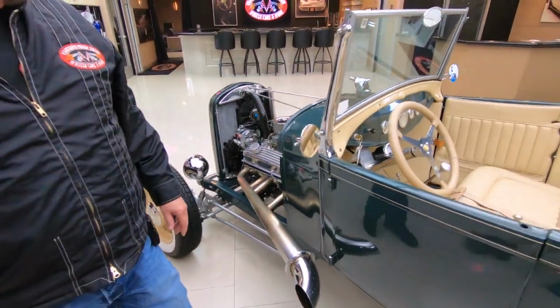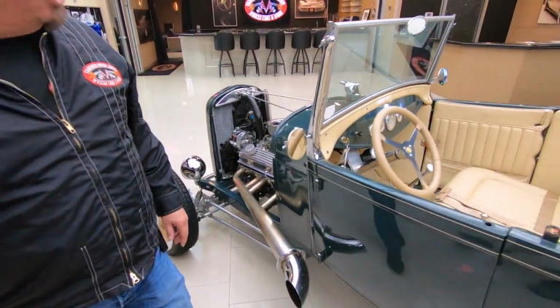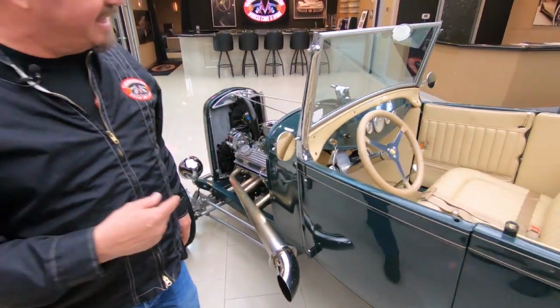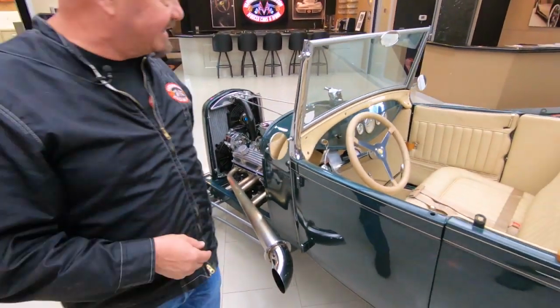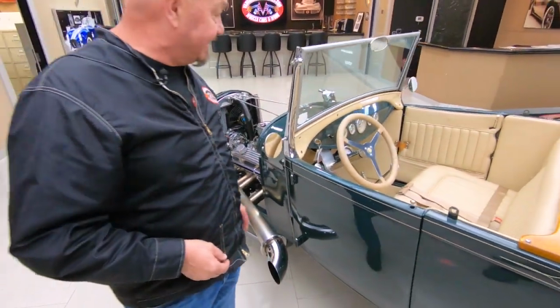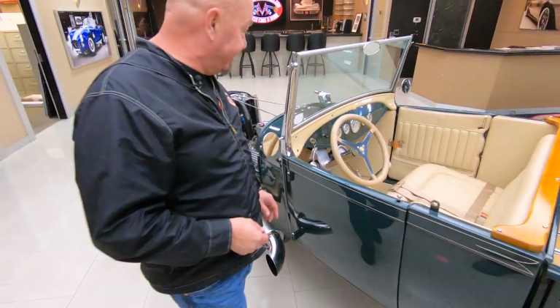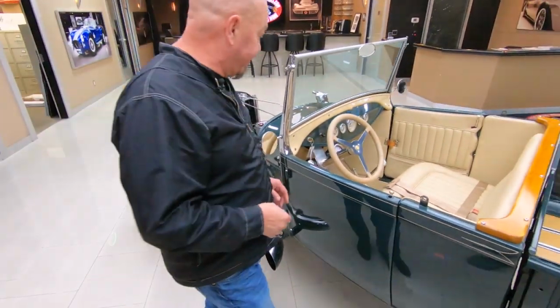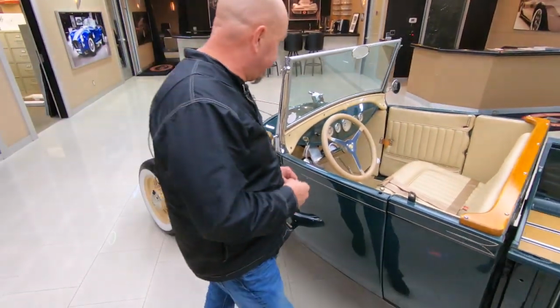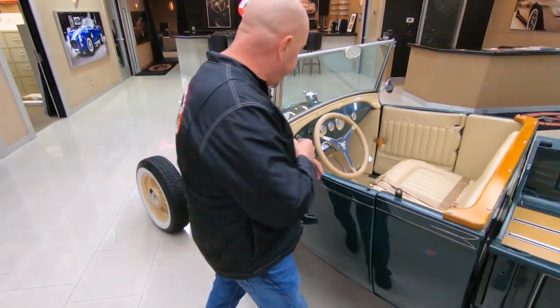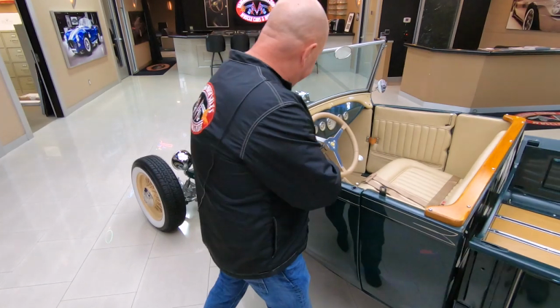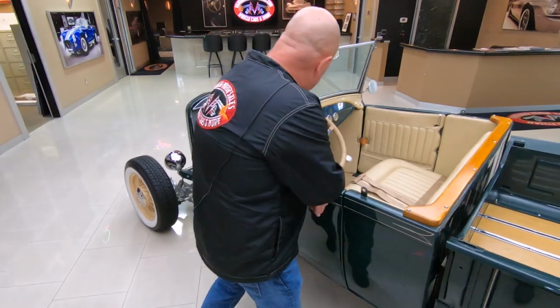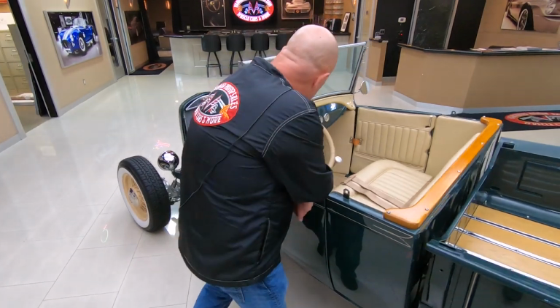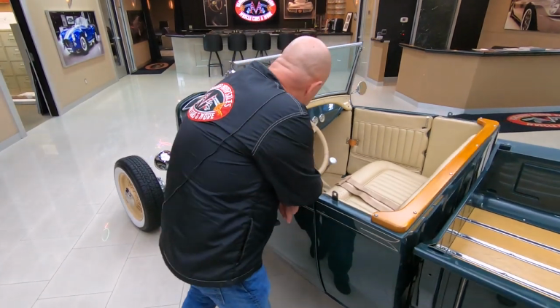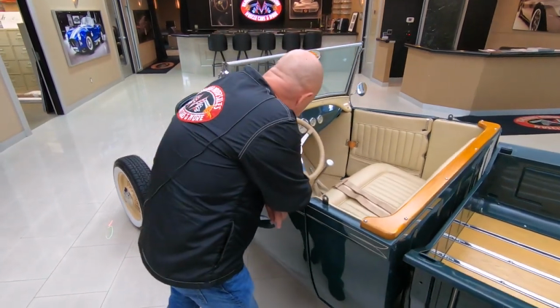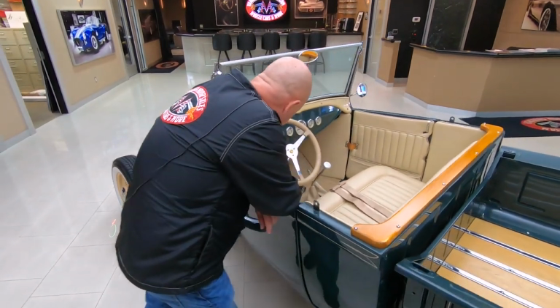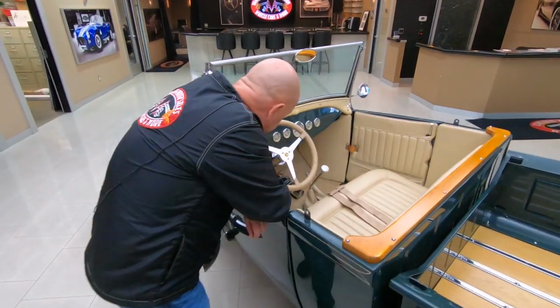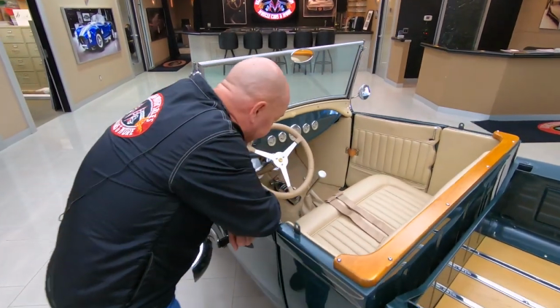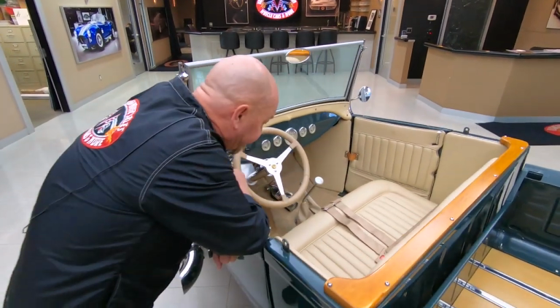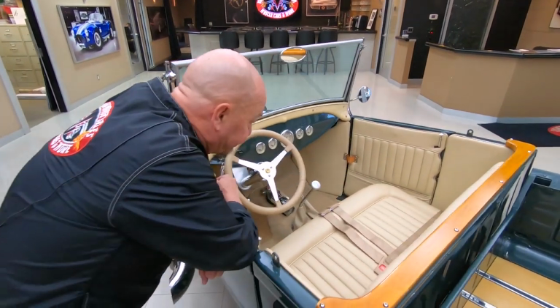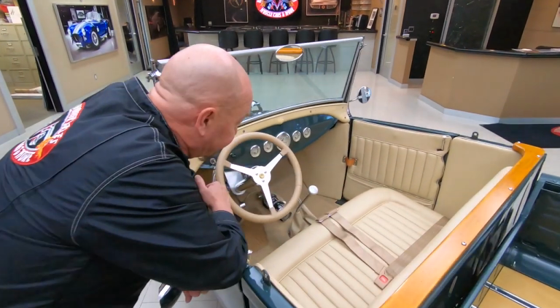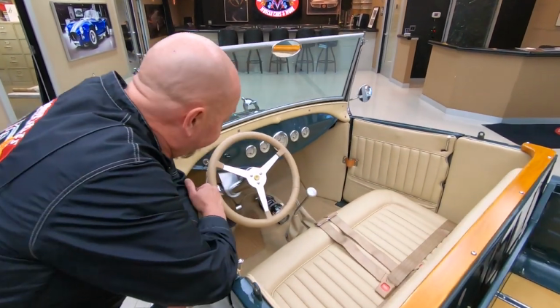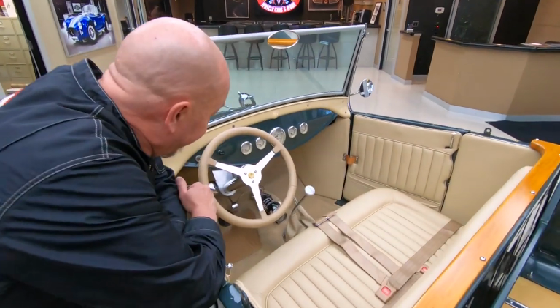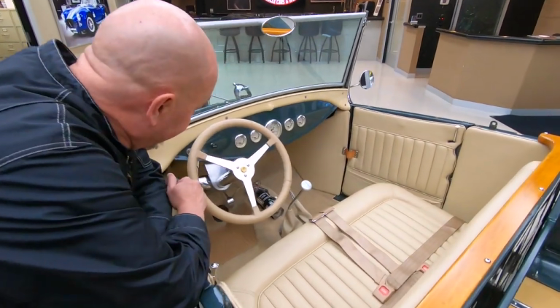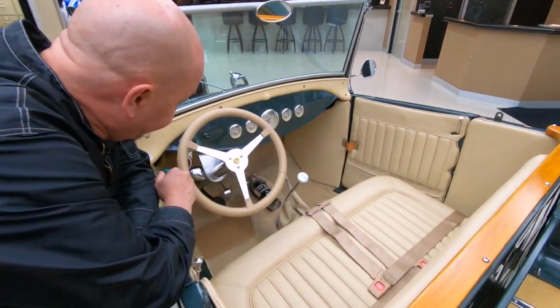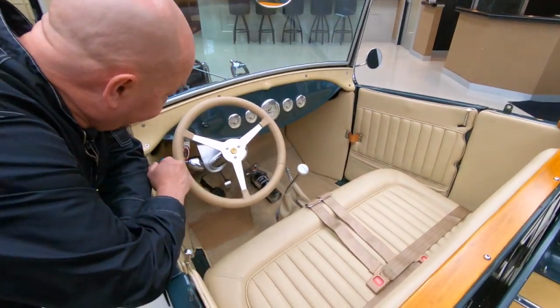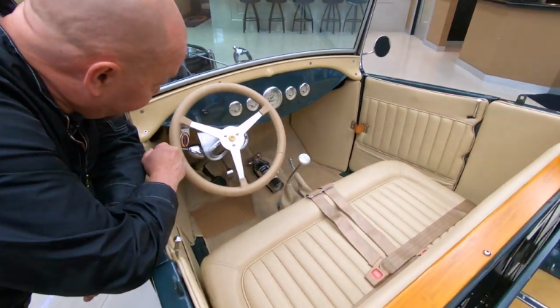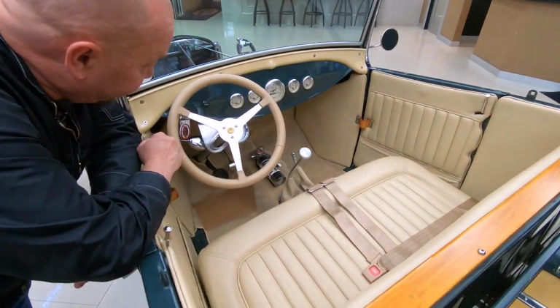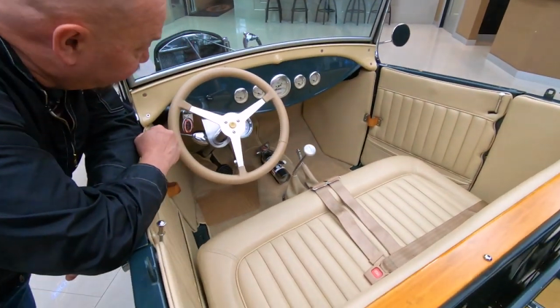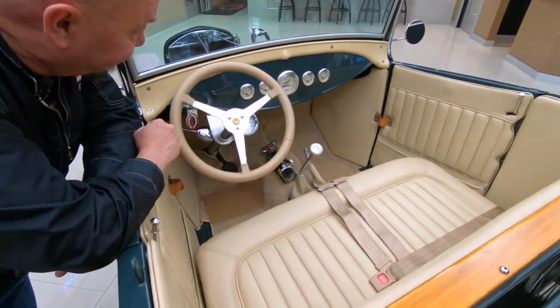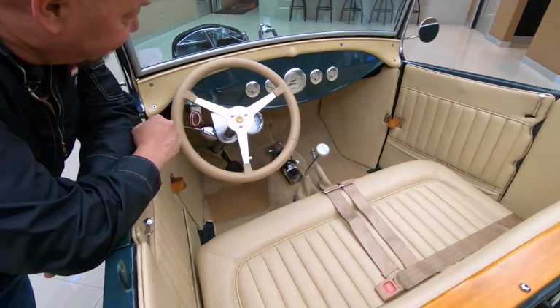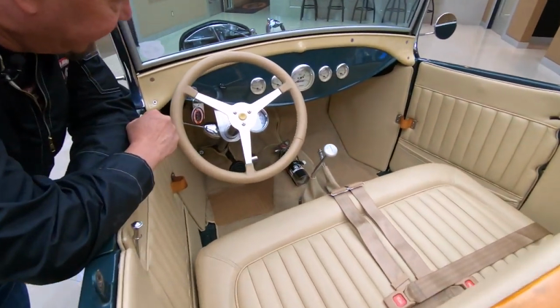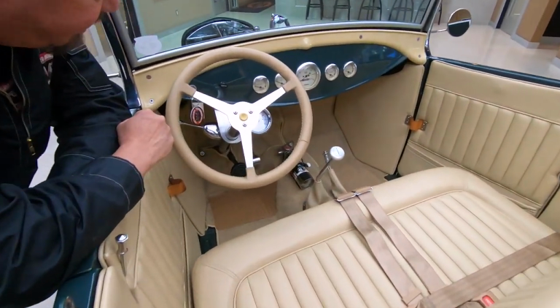And look at this interior — it is beautiful. Plenty of room in there.